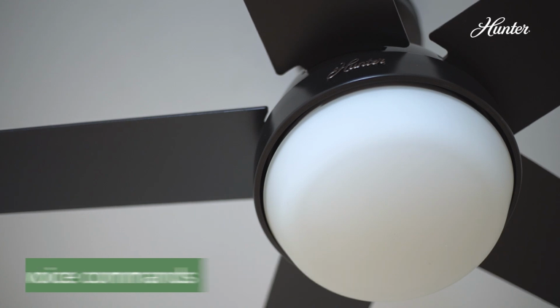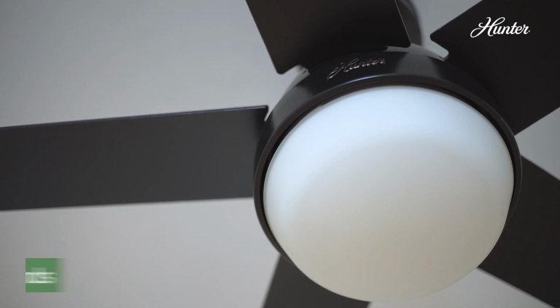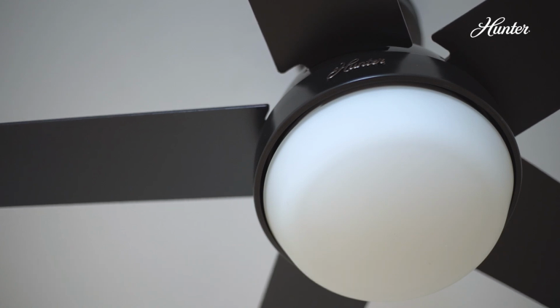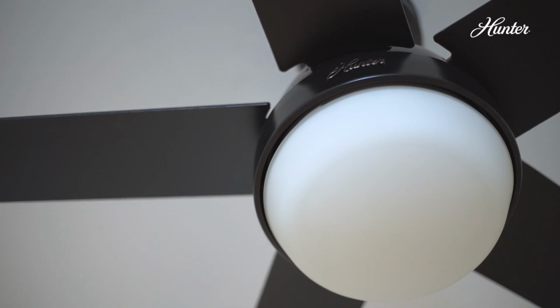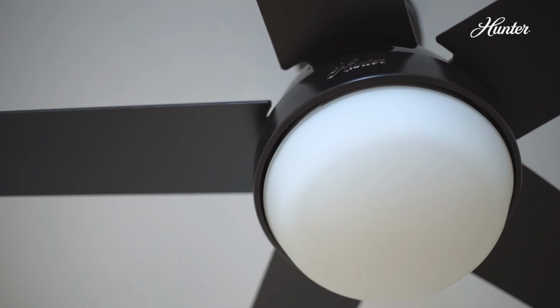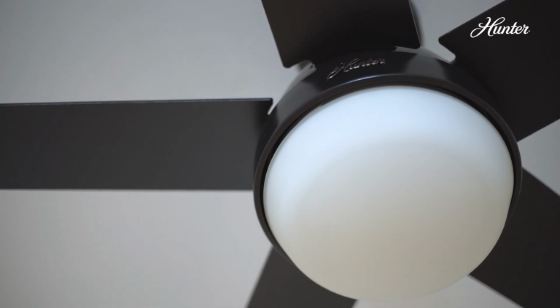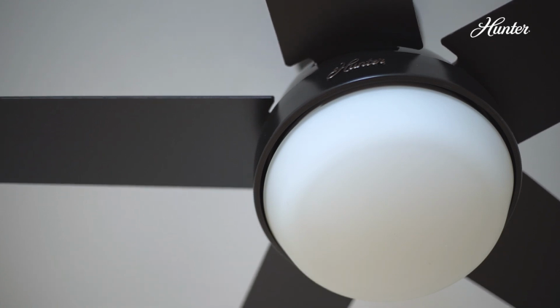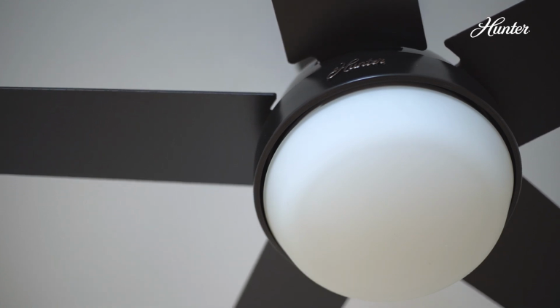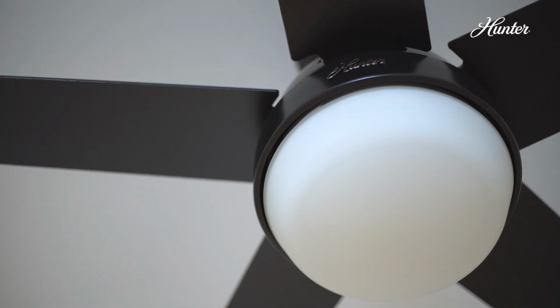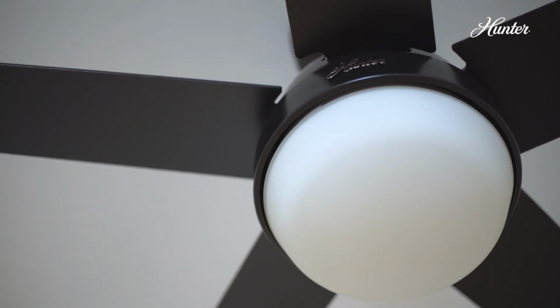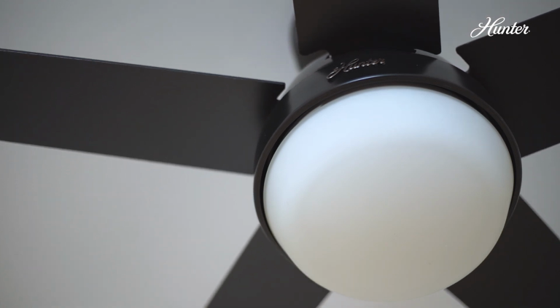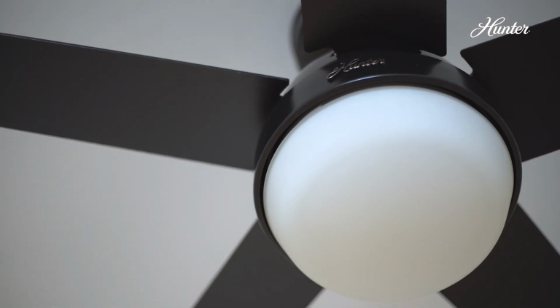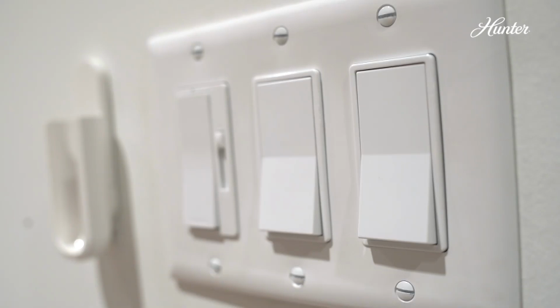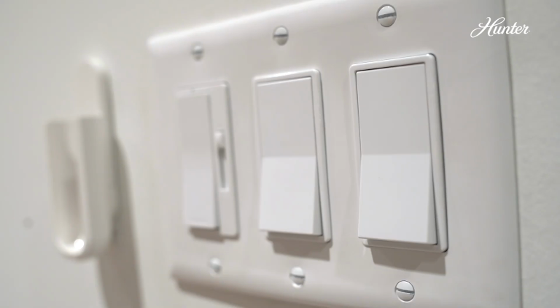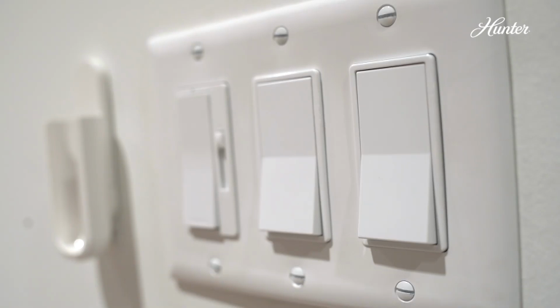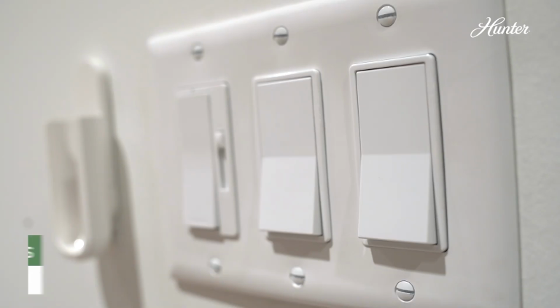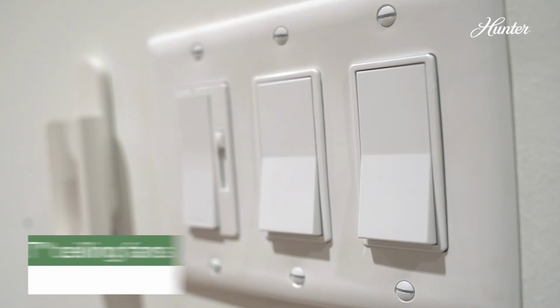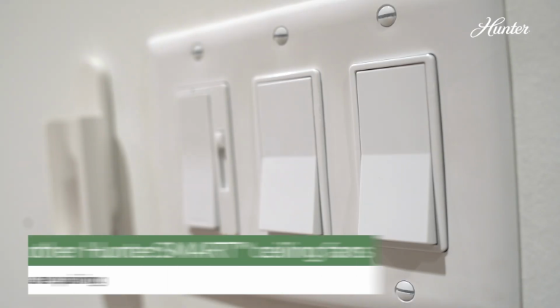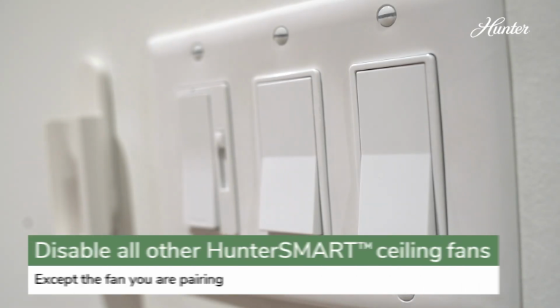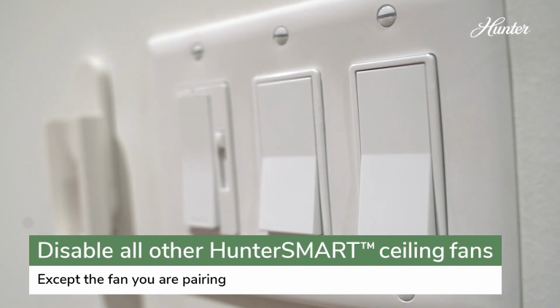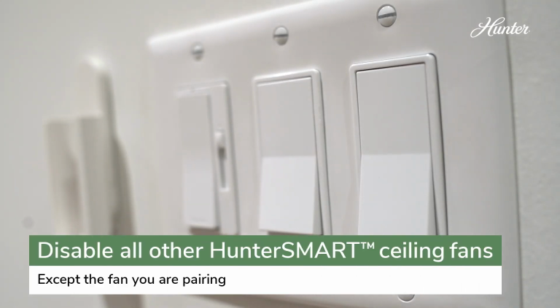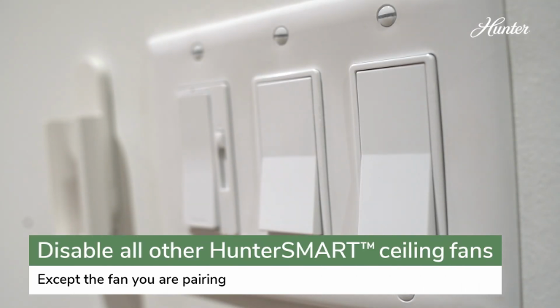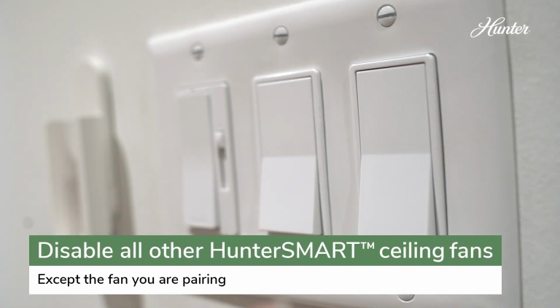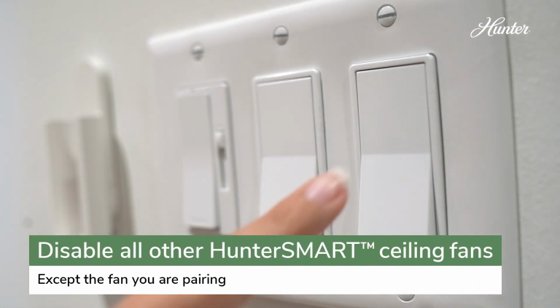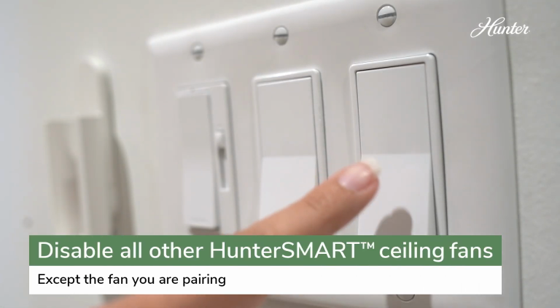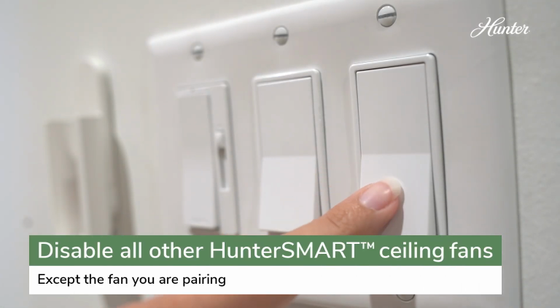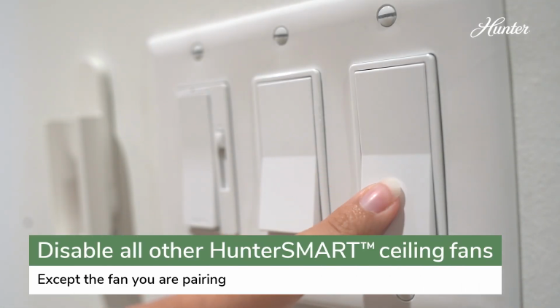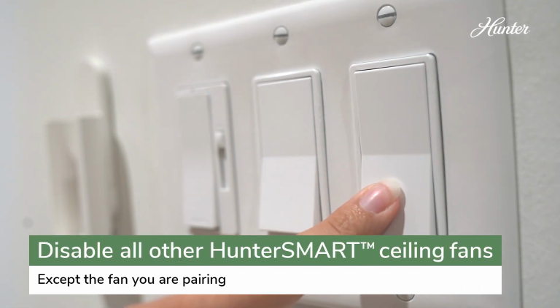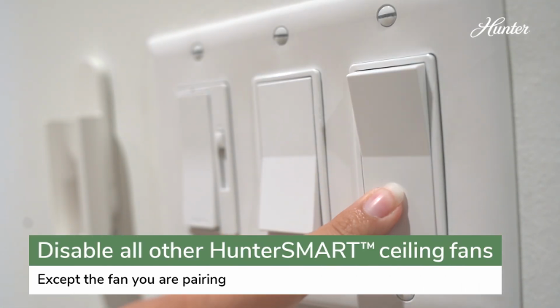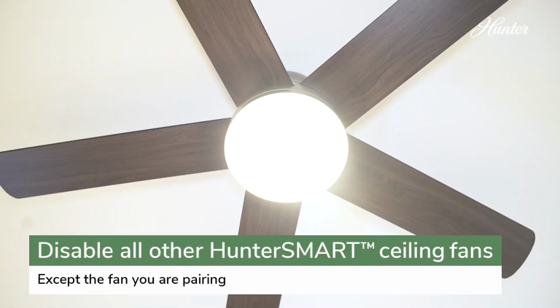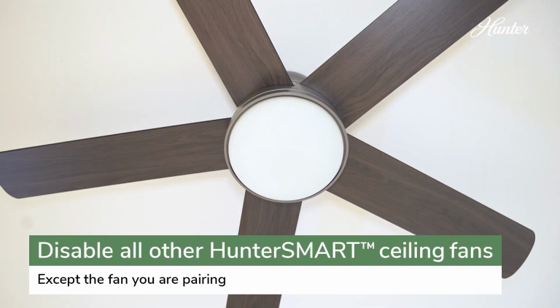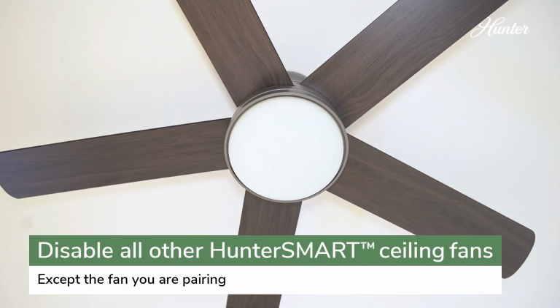Before you start the pairing process, disable all other Hunter Smart Ceiling fans.